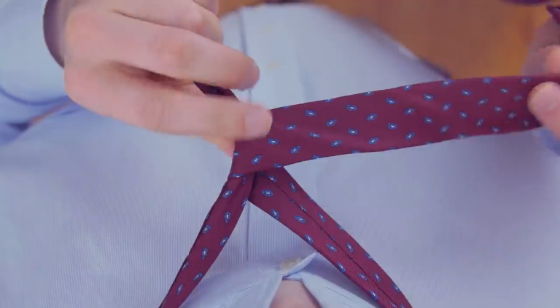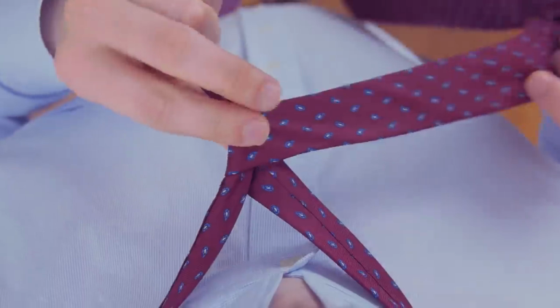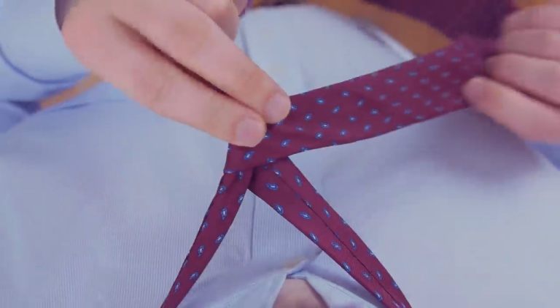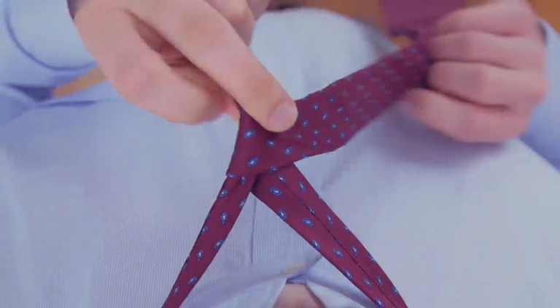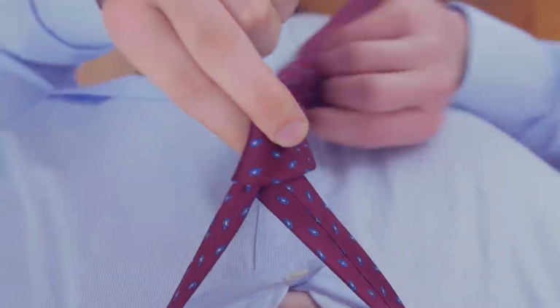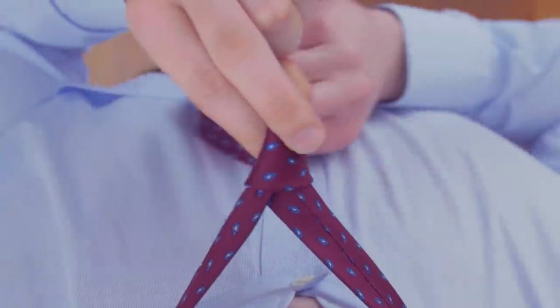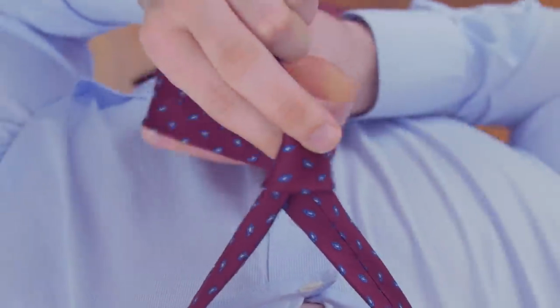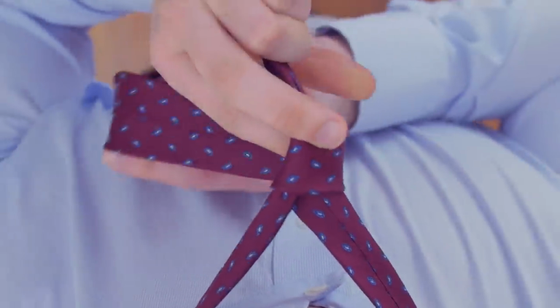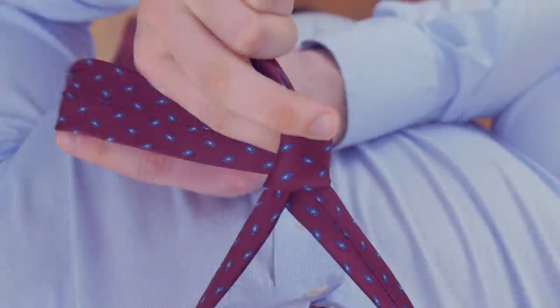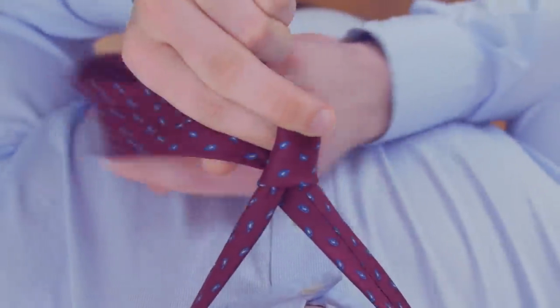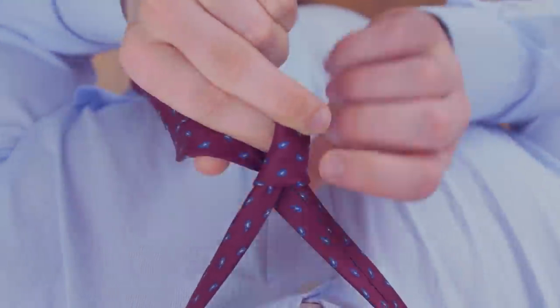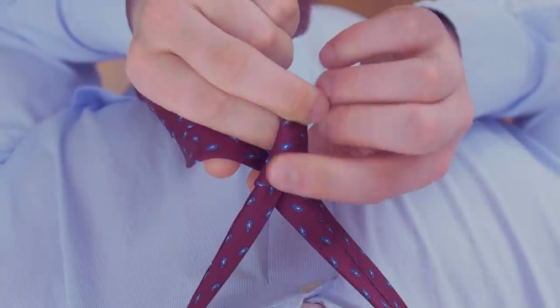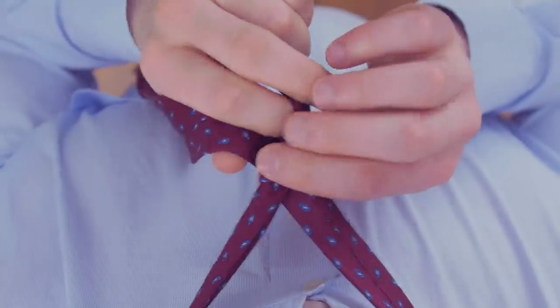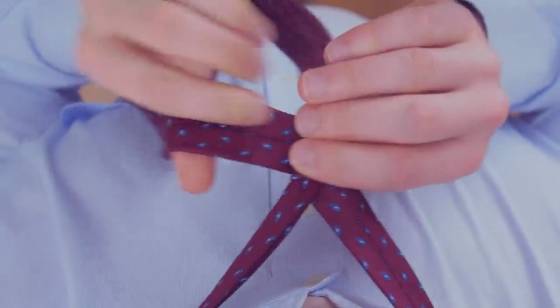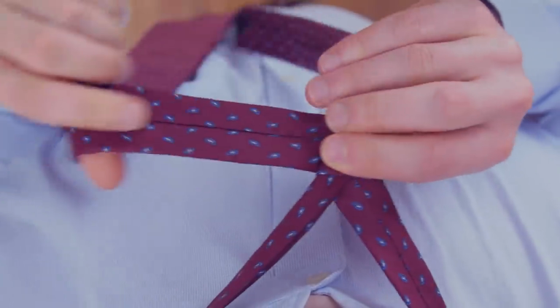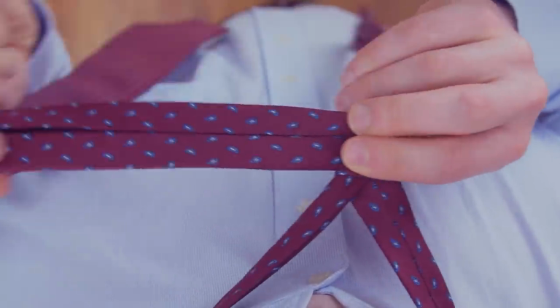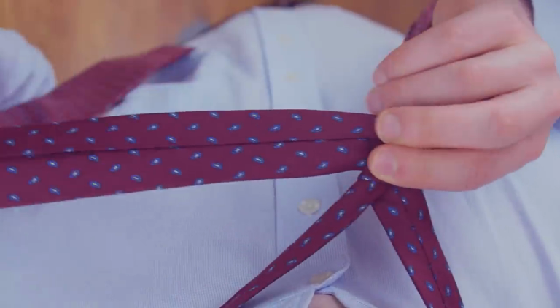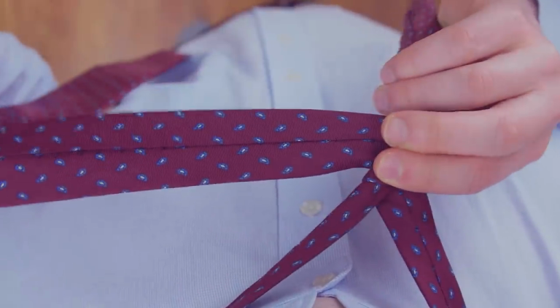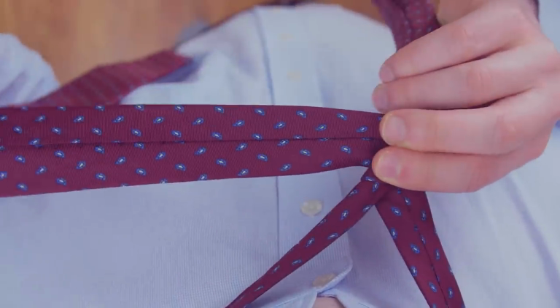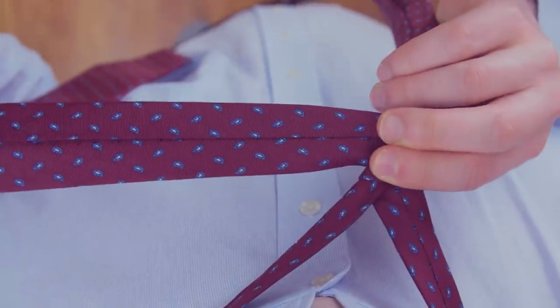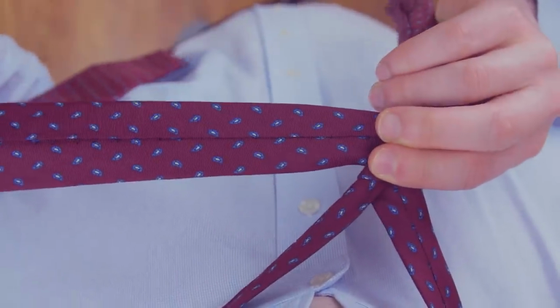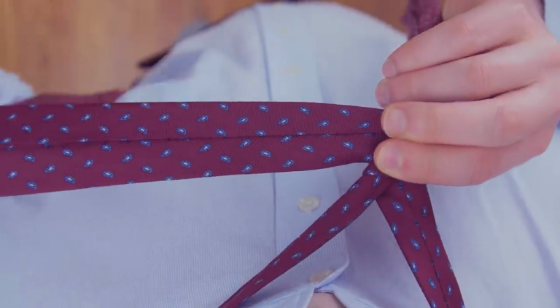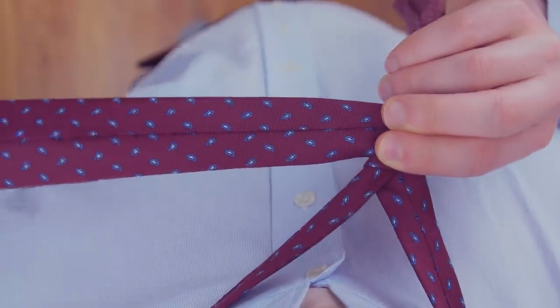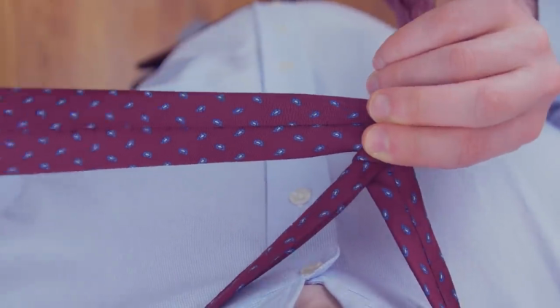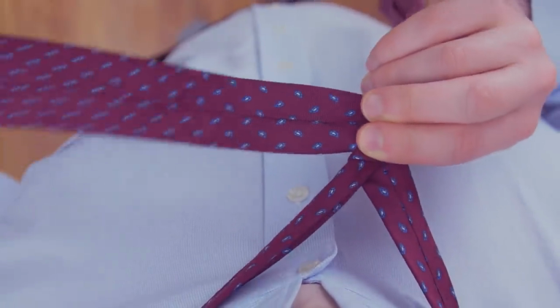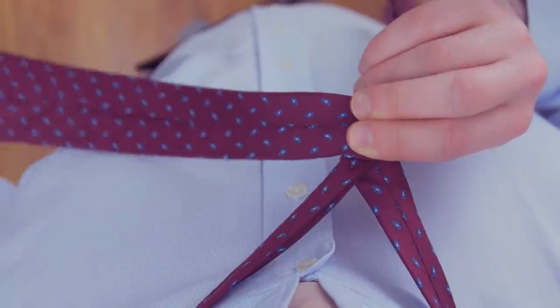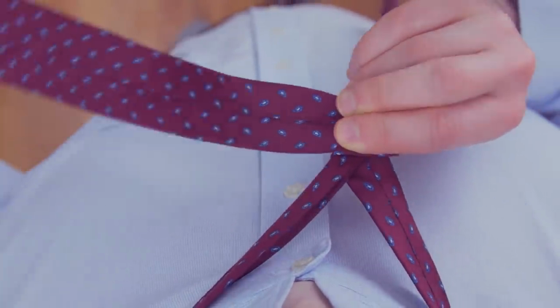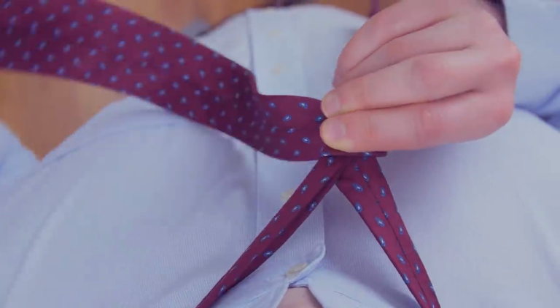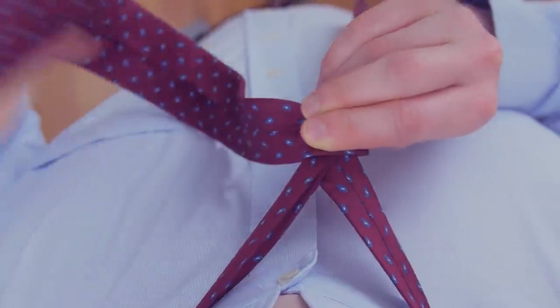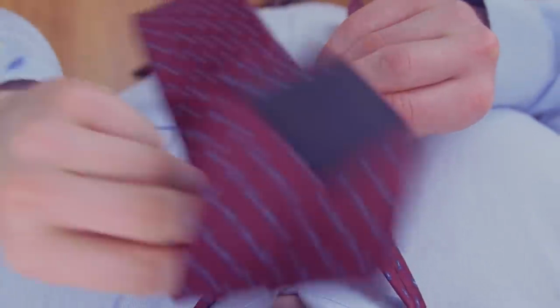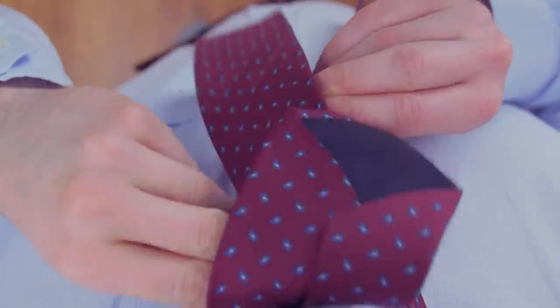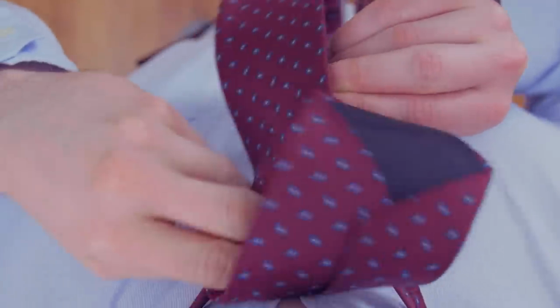Now, wrap the wide end behind the narrow end before bringing it over and through the neck opening.